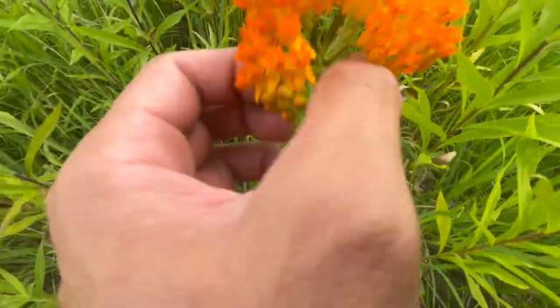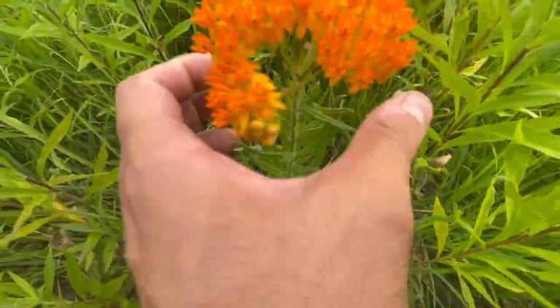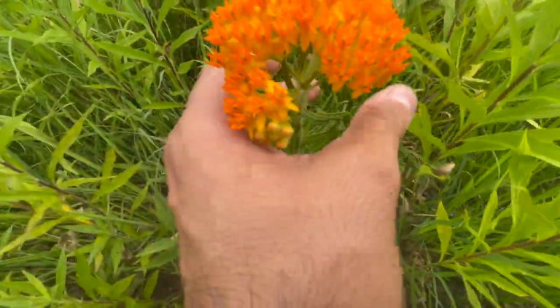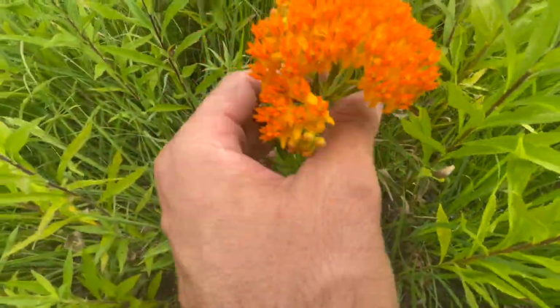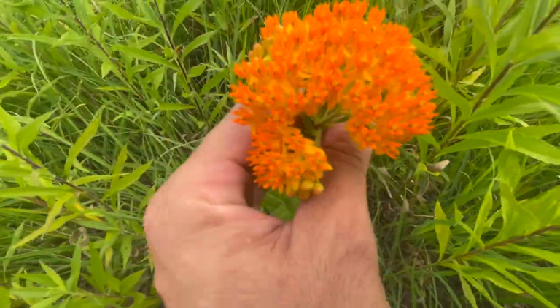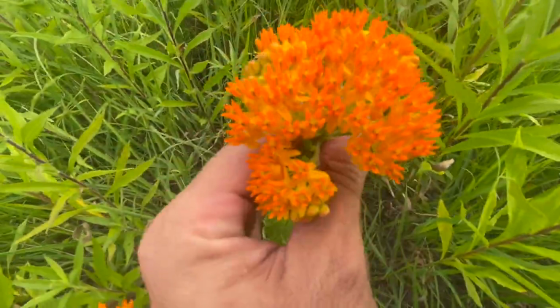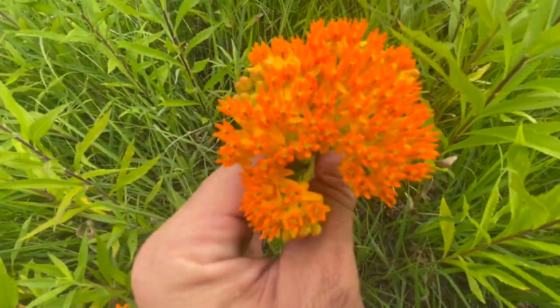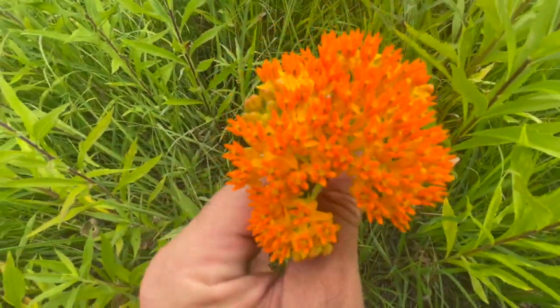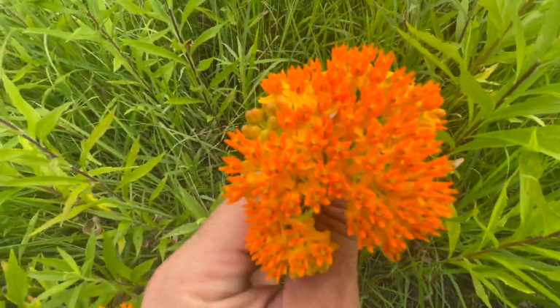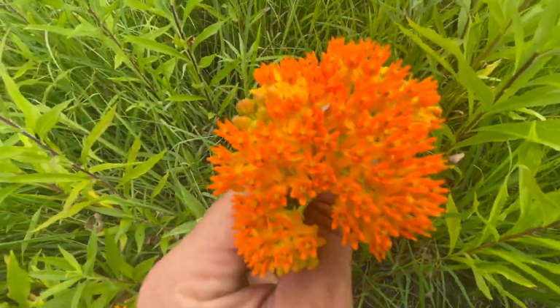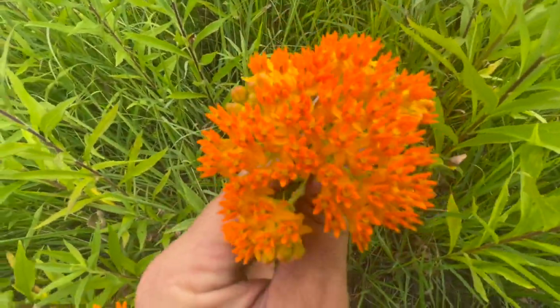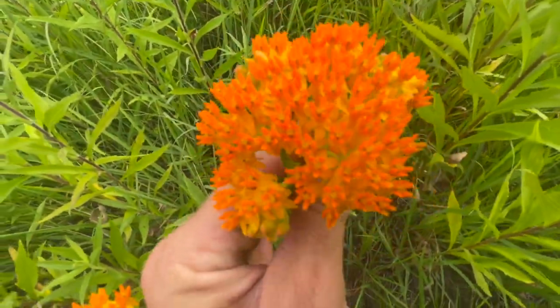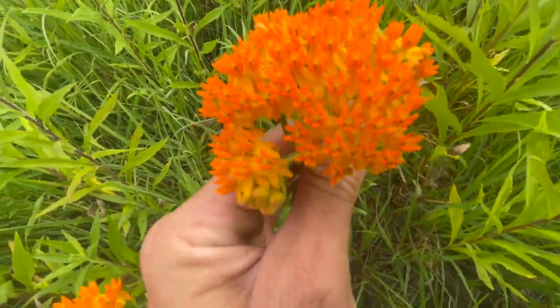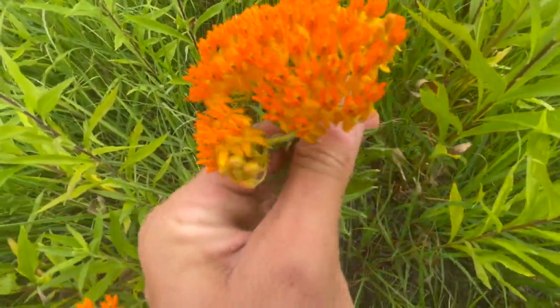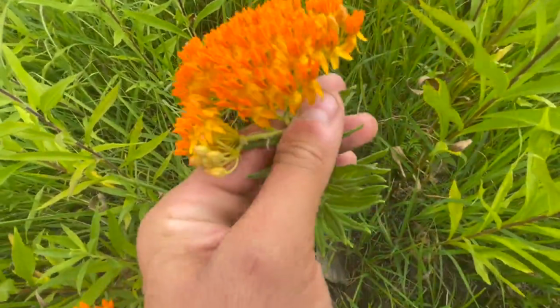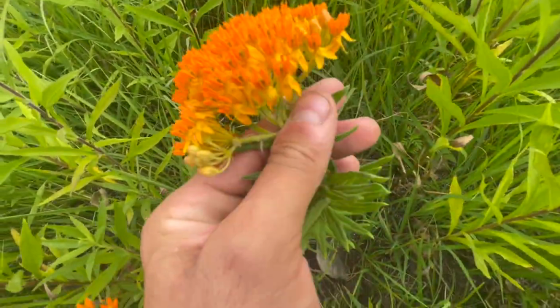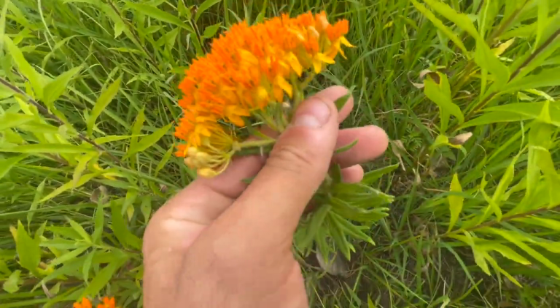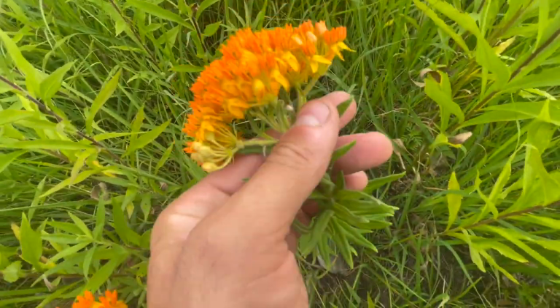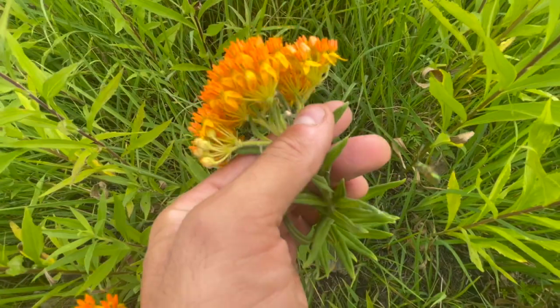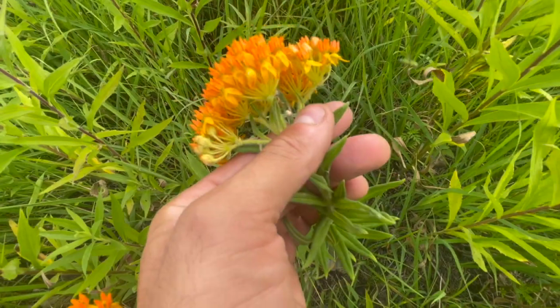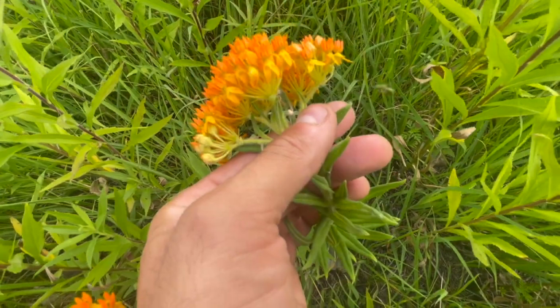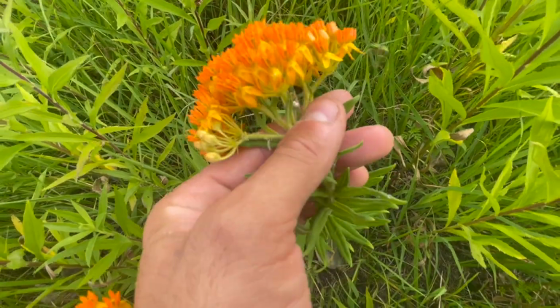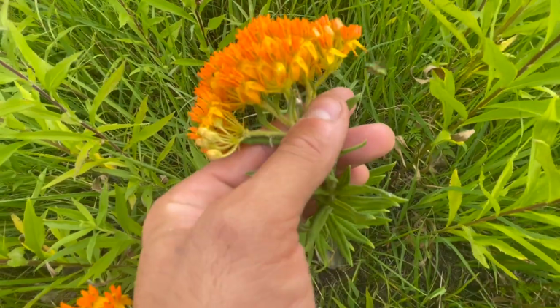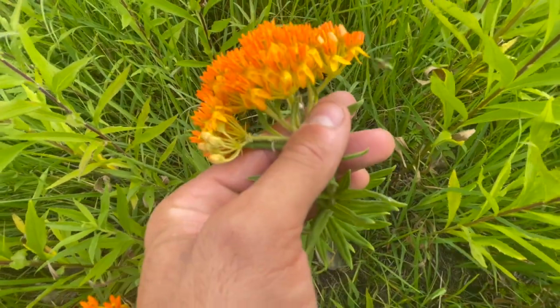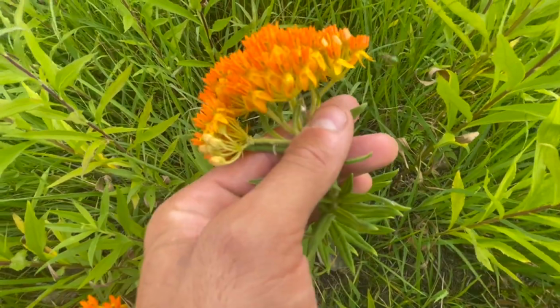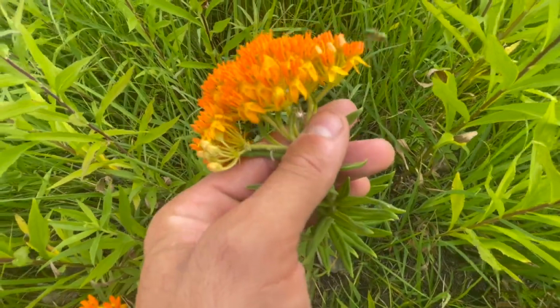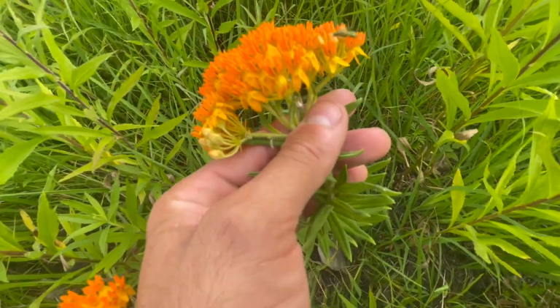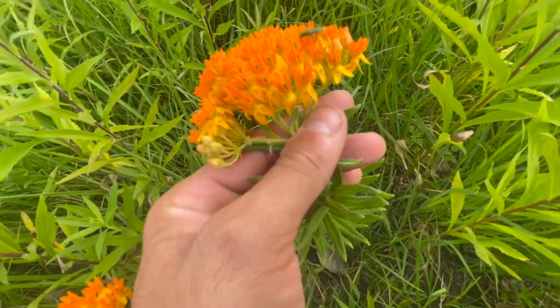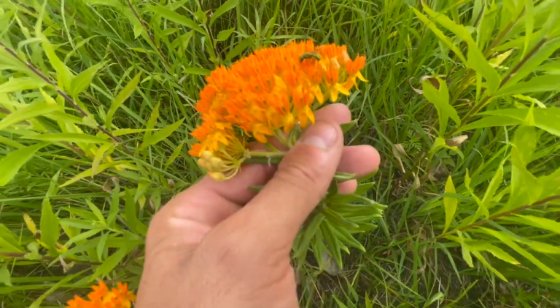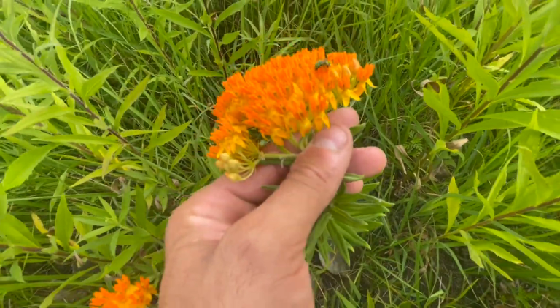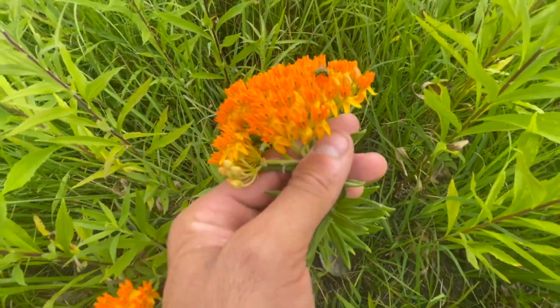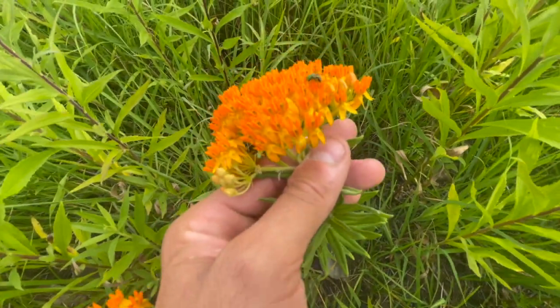The next time you see this eye-popping orange flower, remember the interesting things you learned from this video.